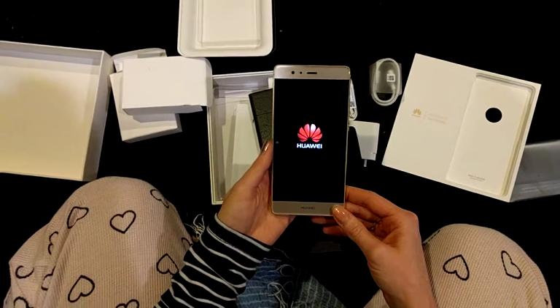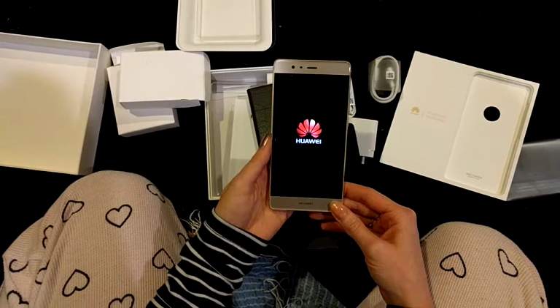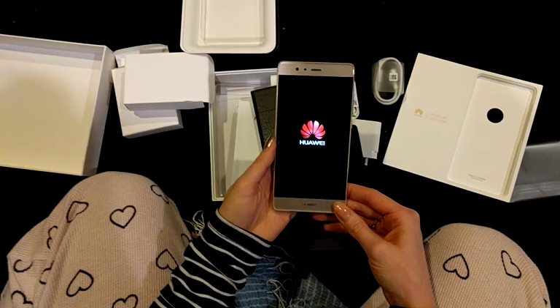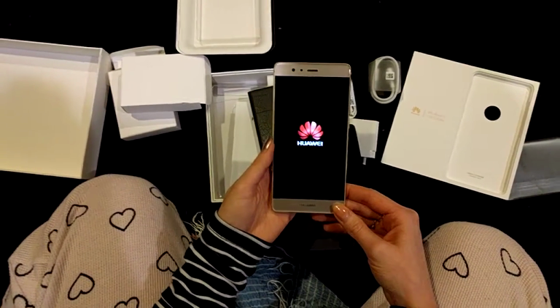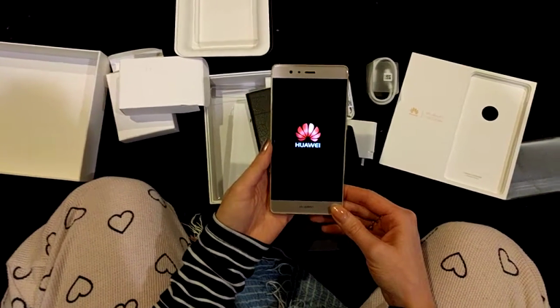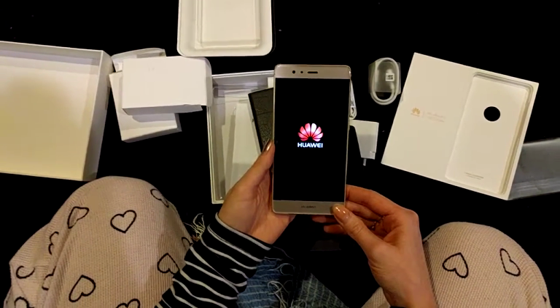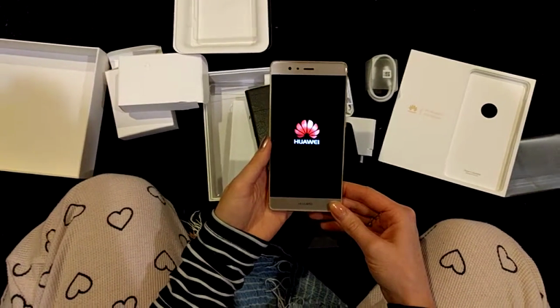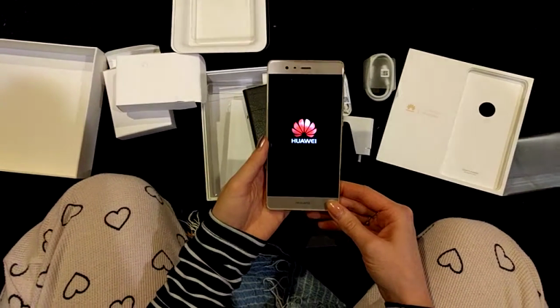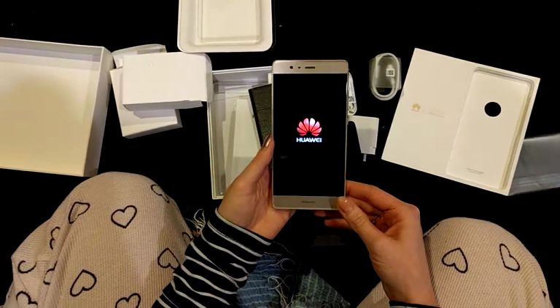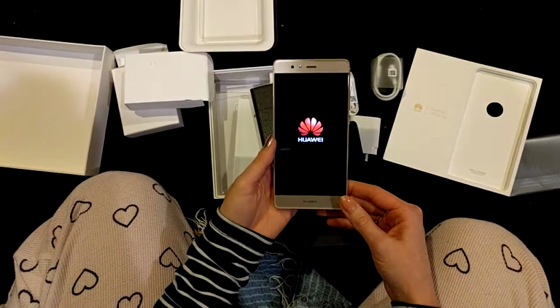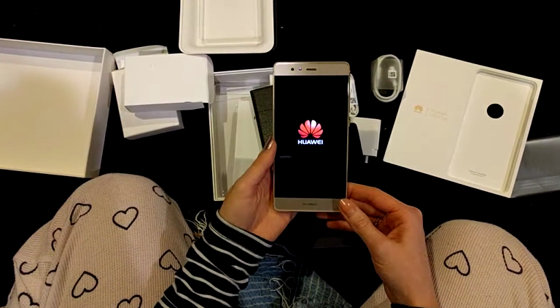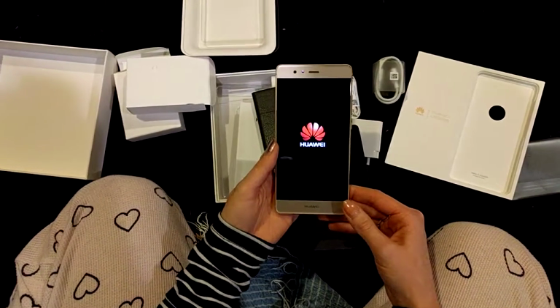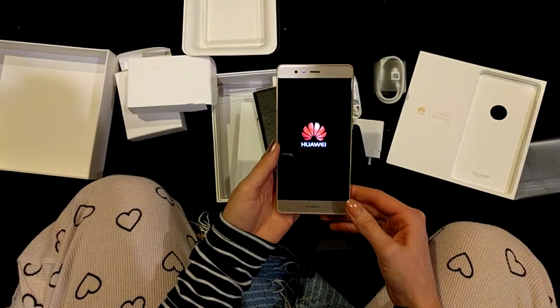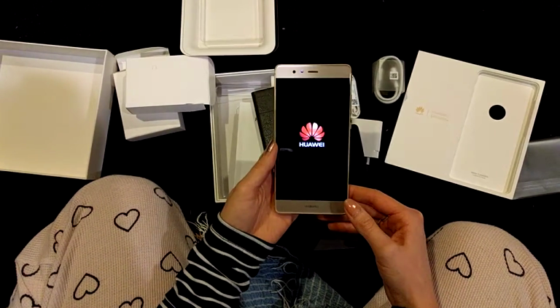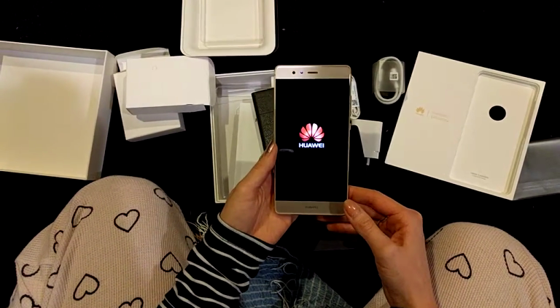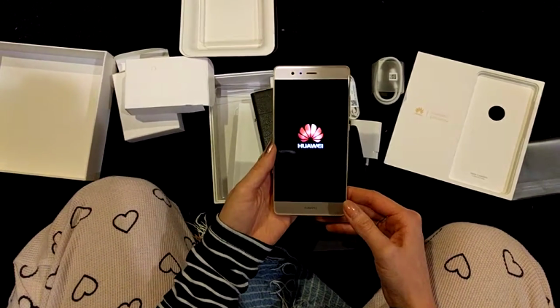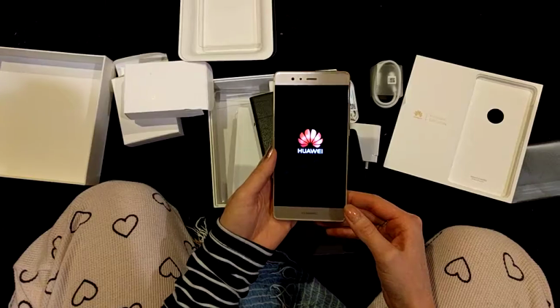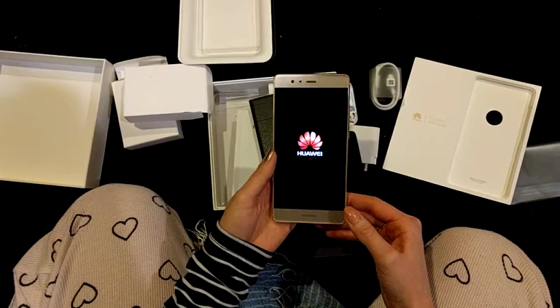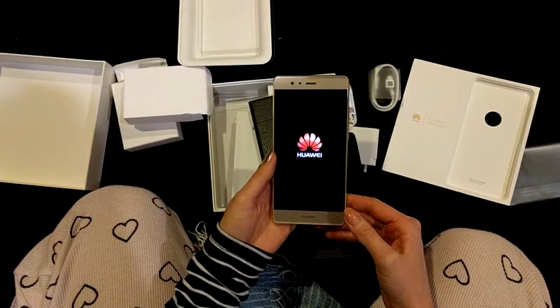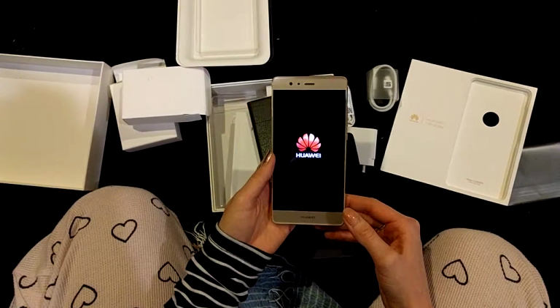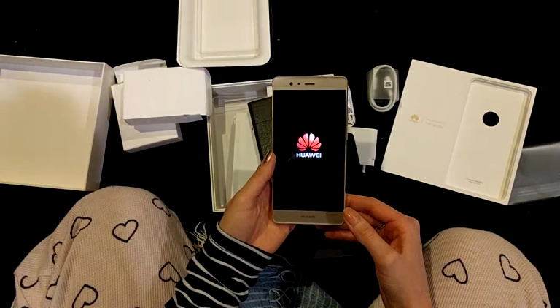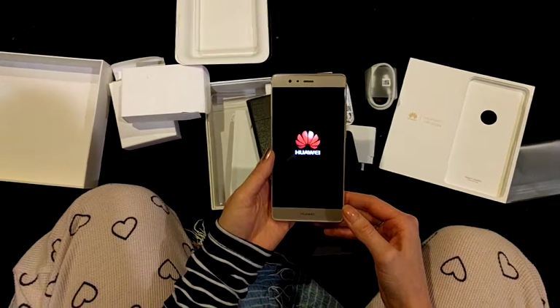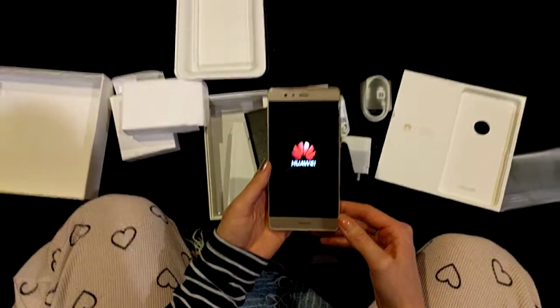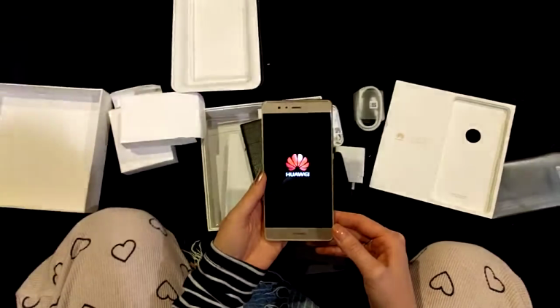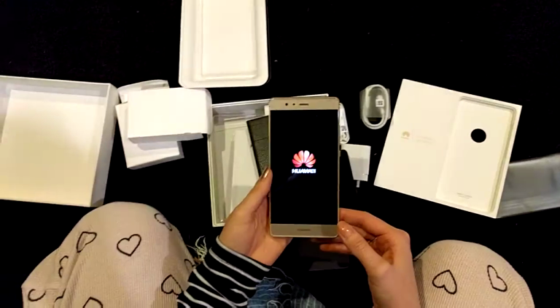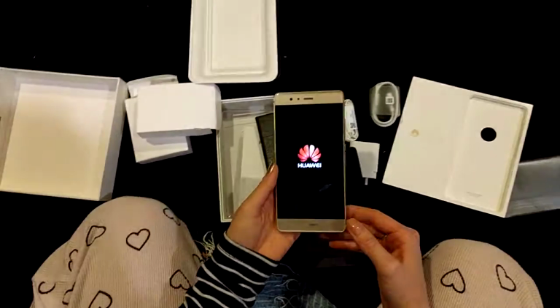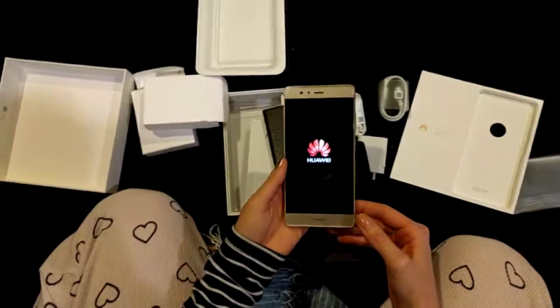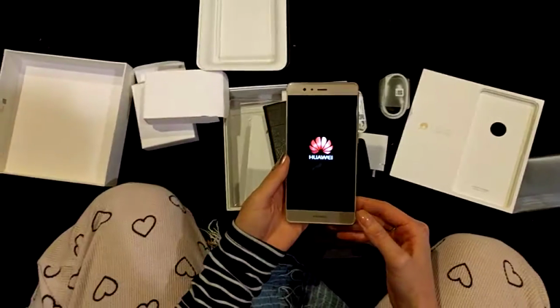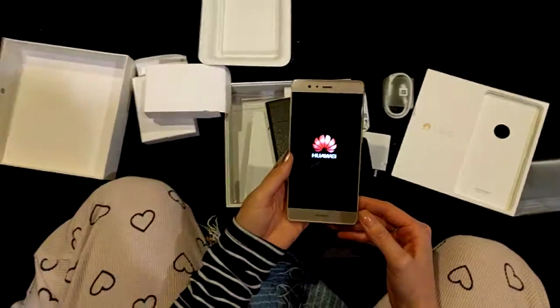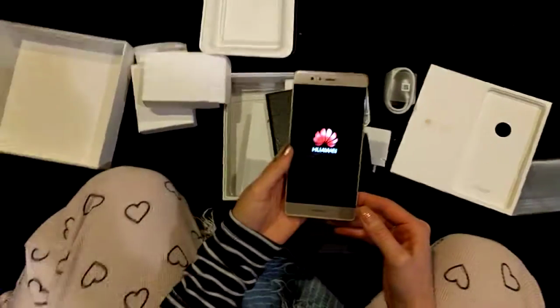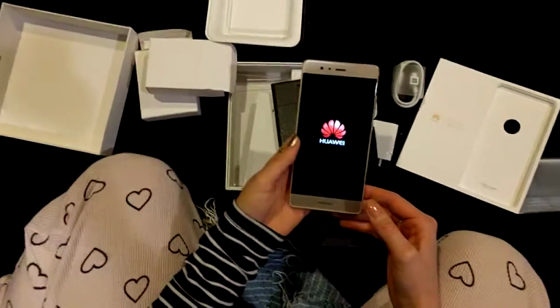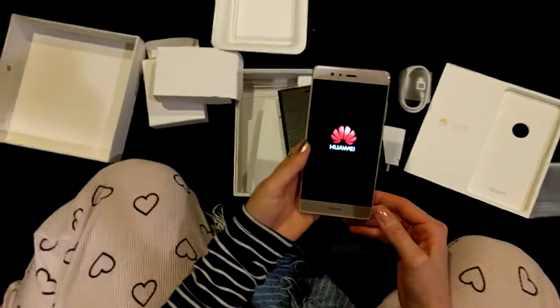And that is the unwrapping of the new Huawei P9.